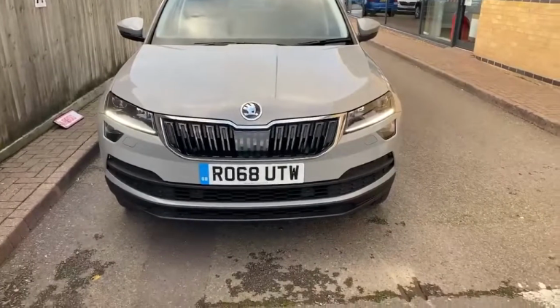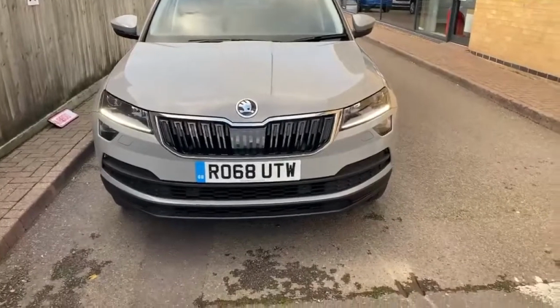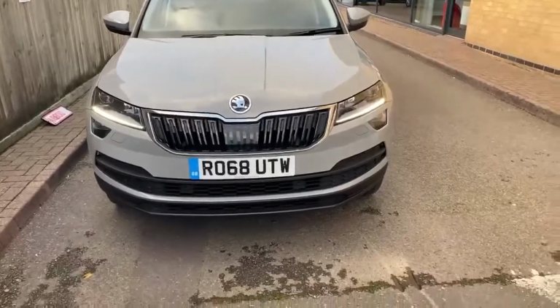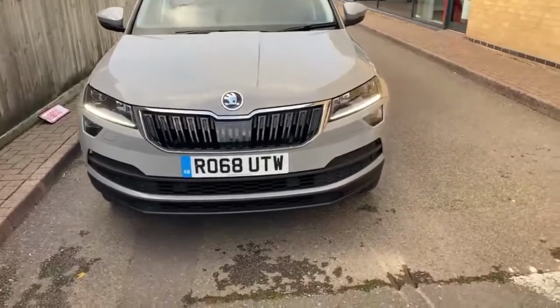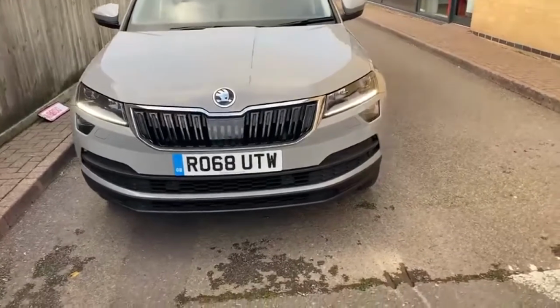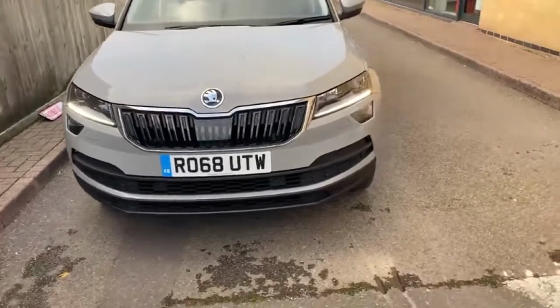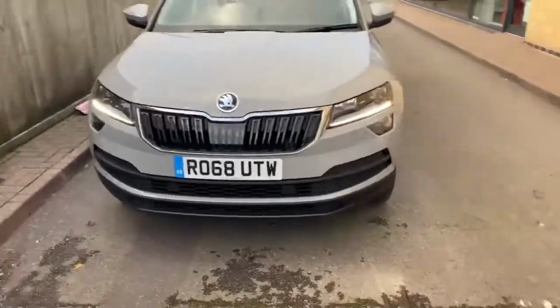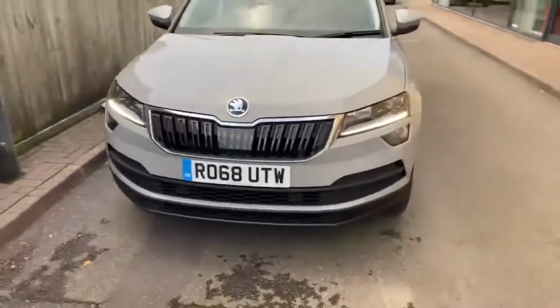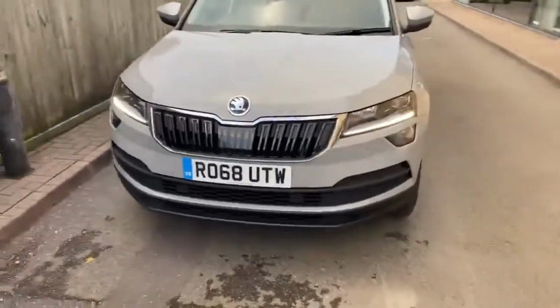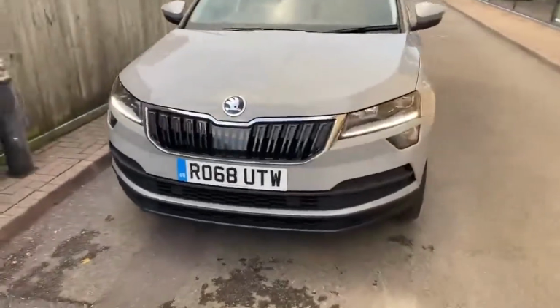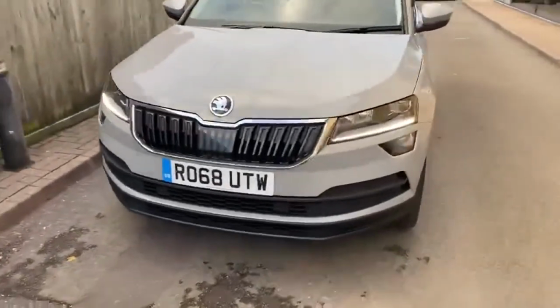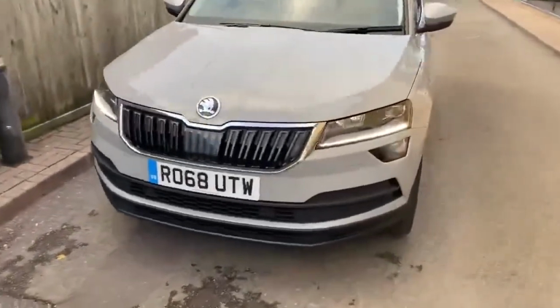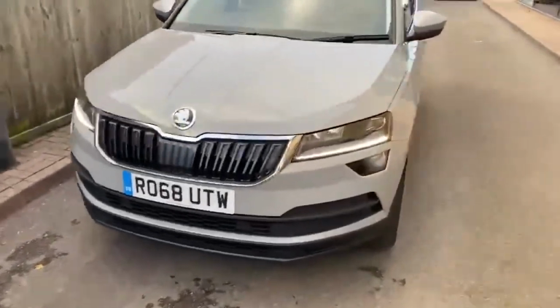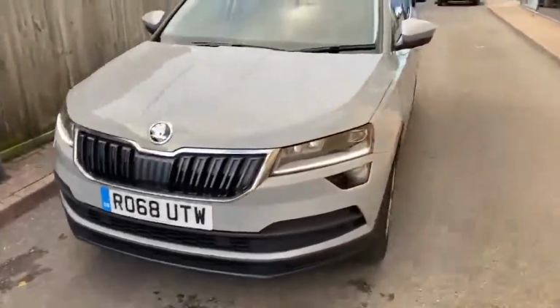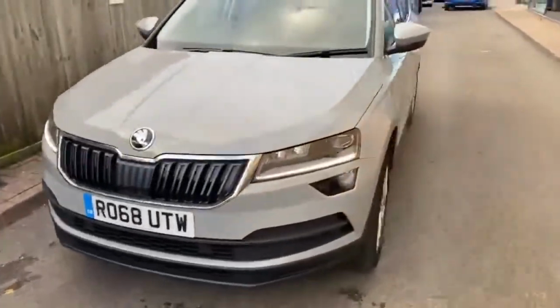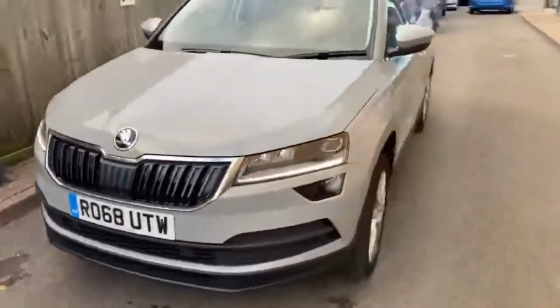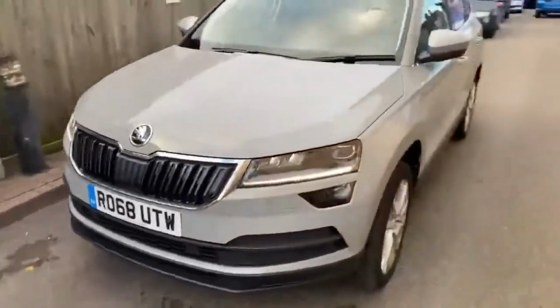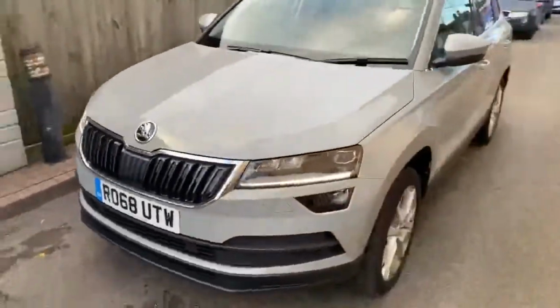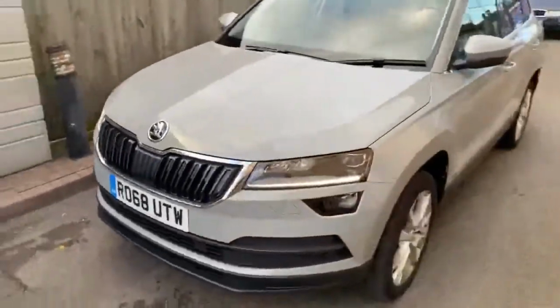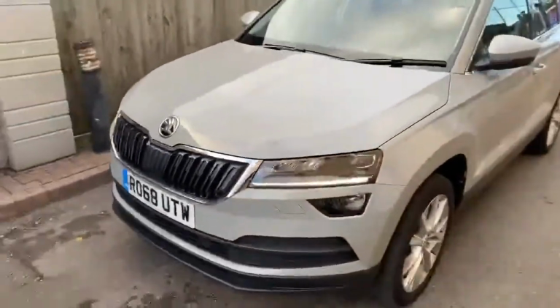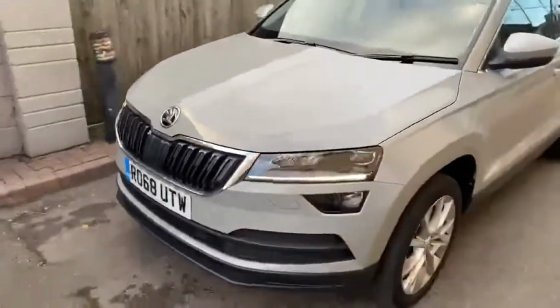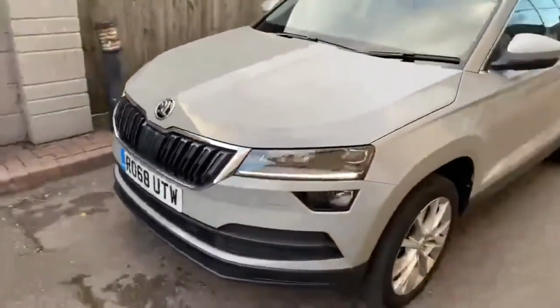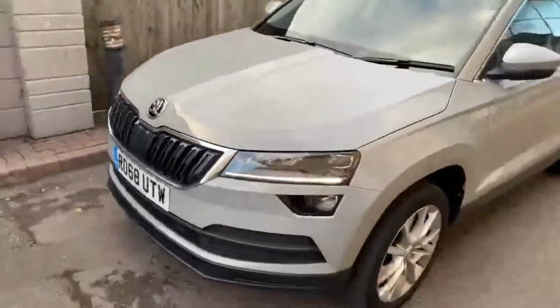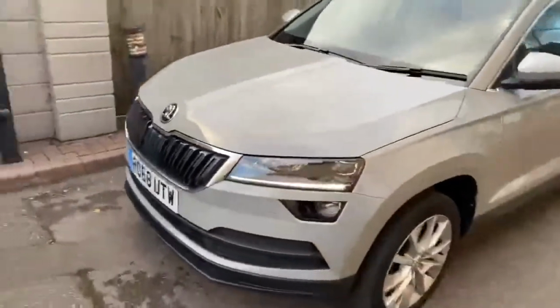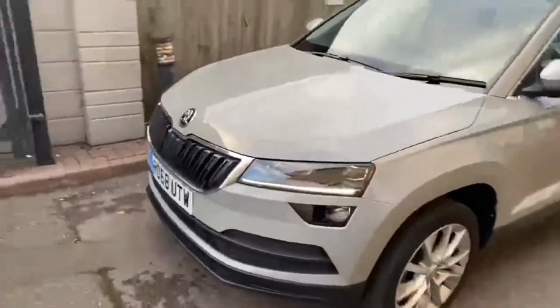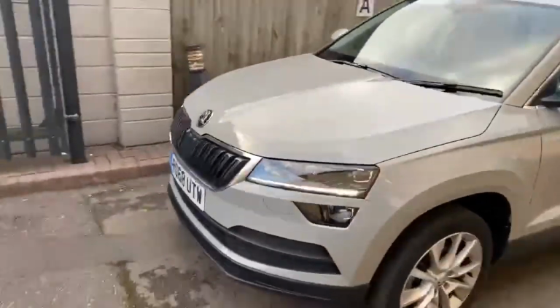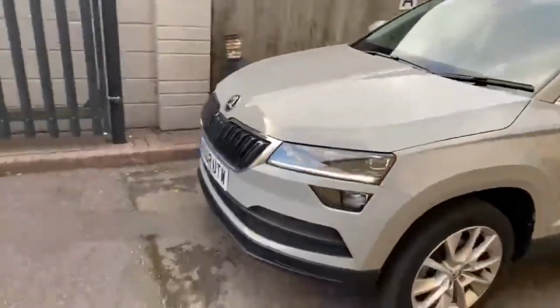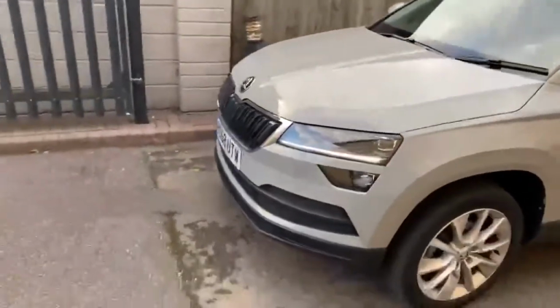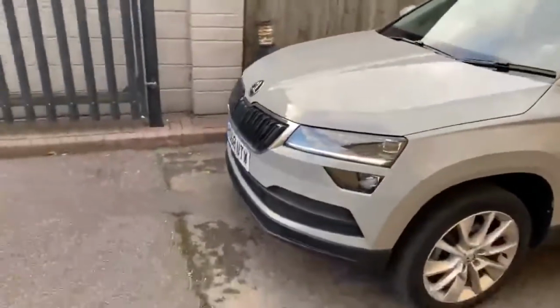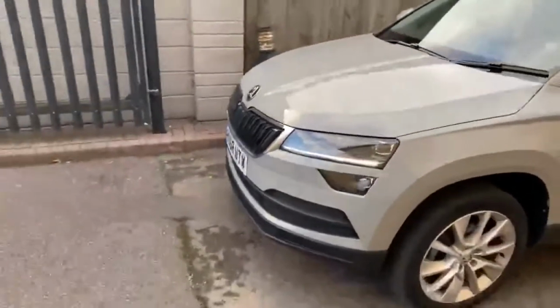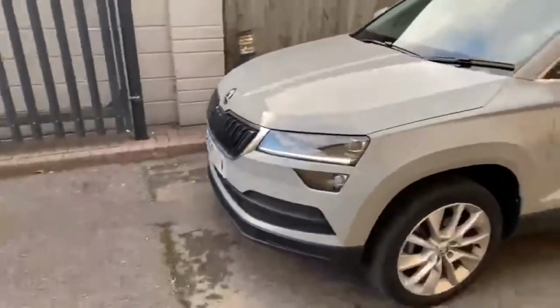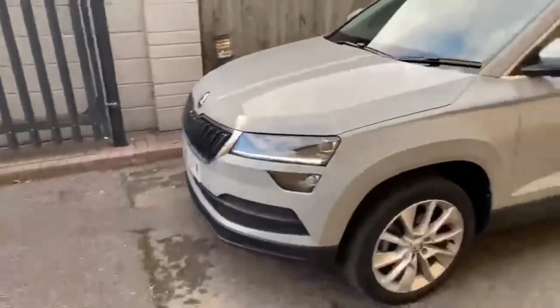This vehicle is Meteor Grey and comes with LED daytime running lights.